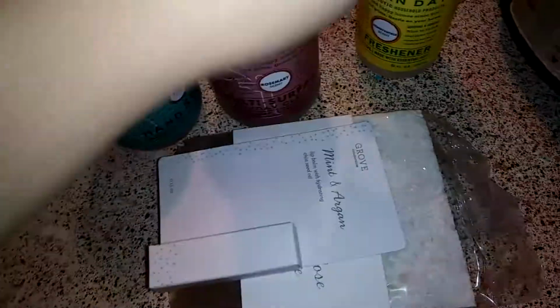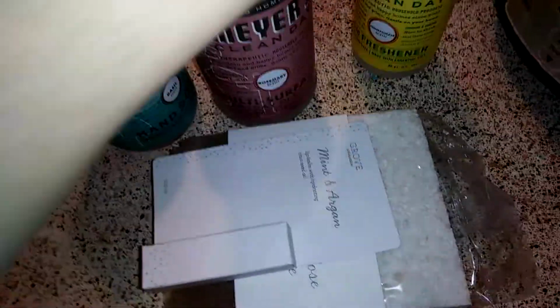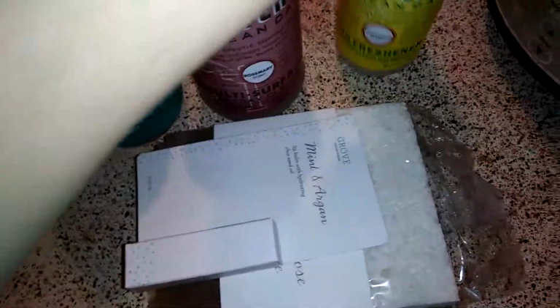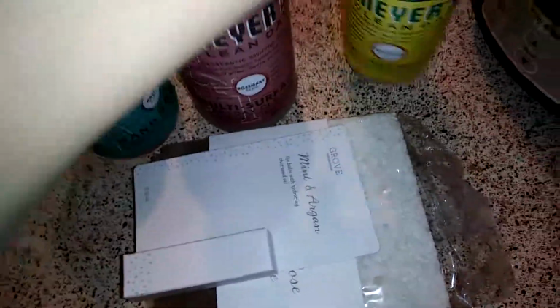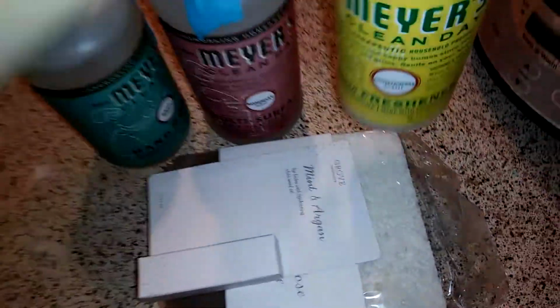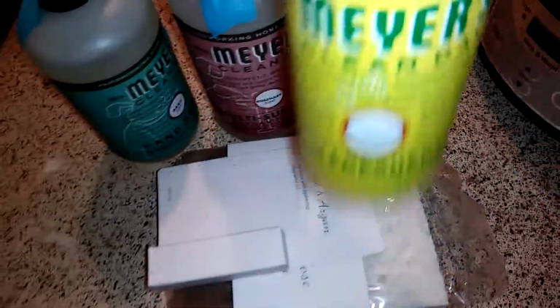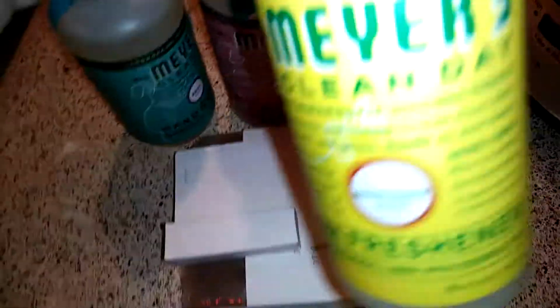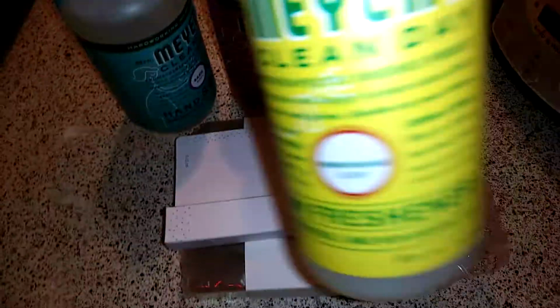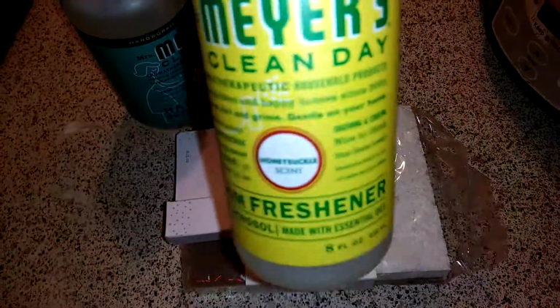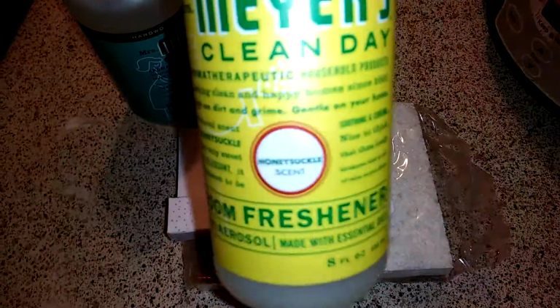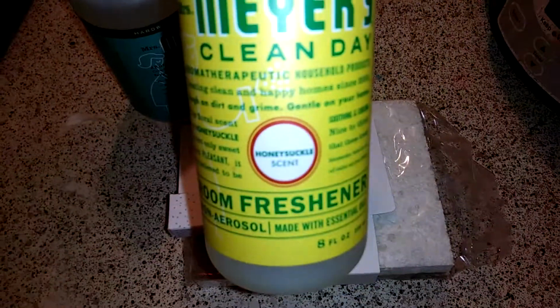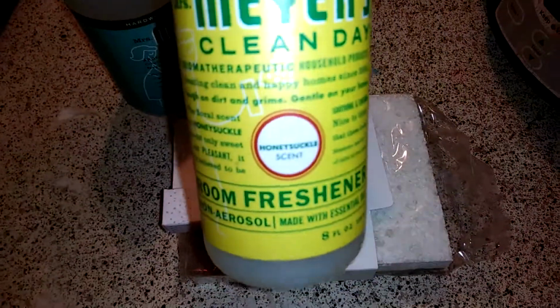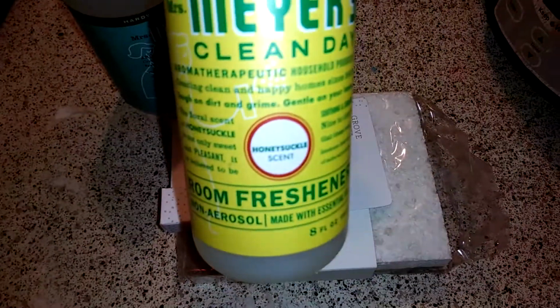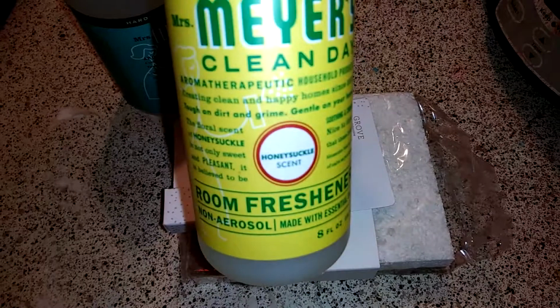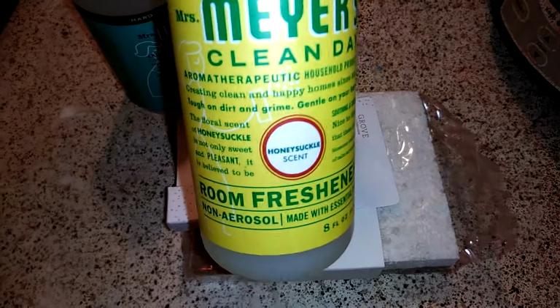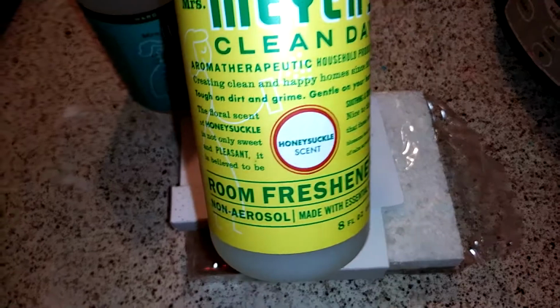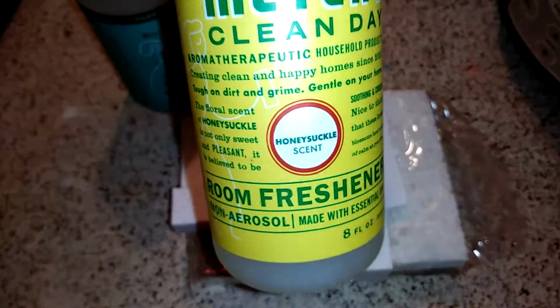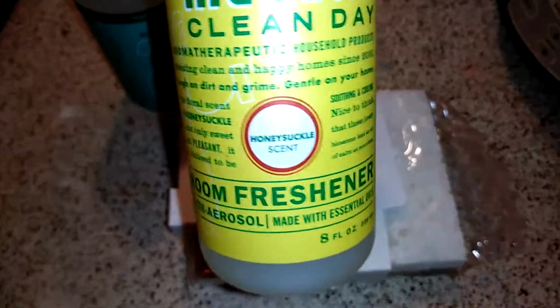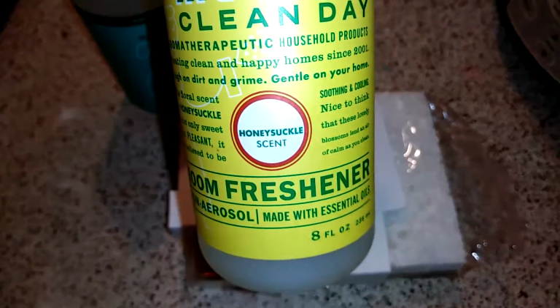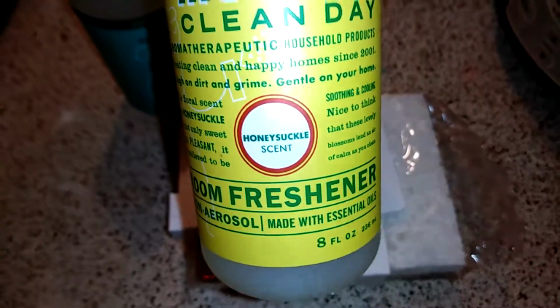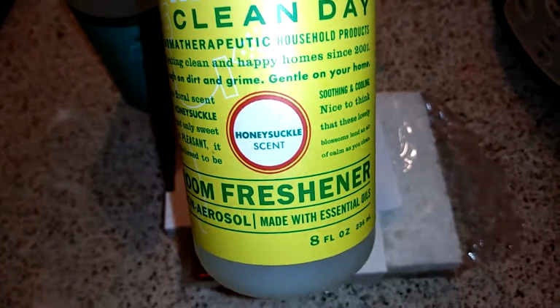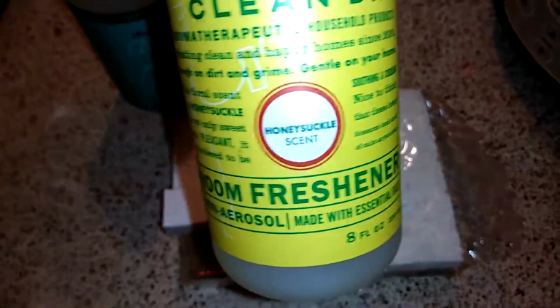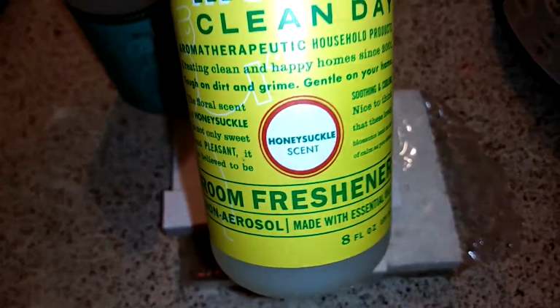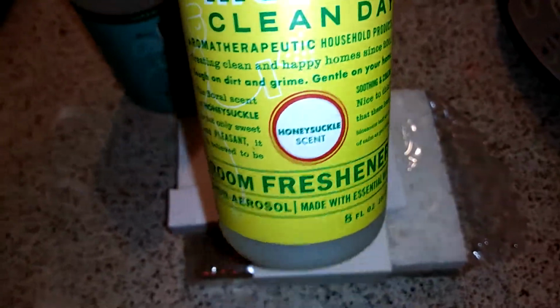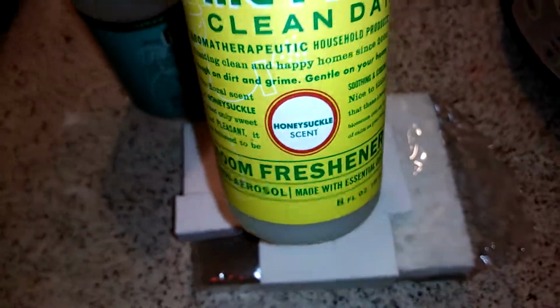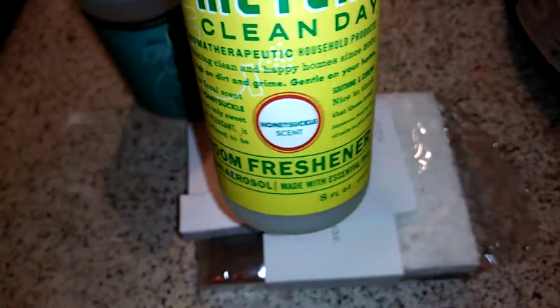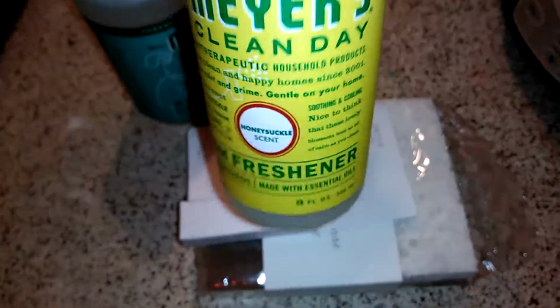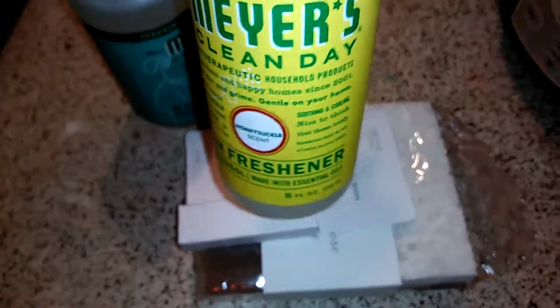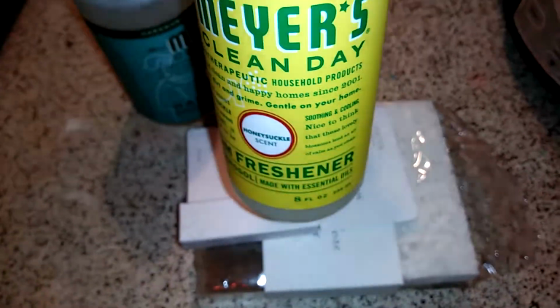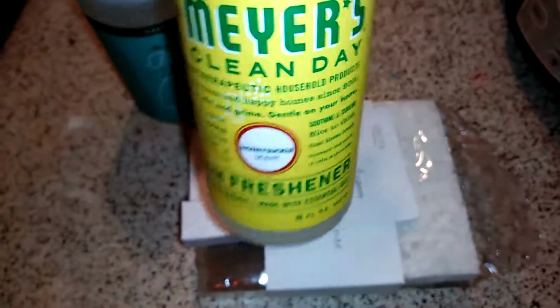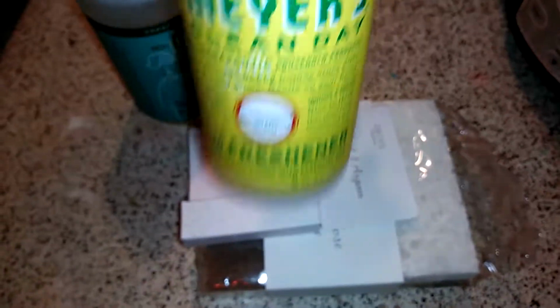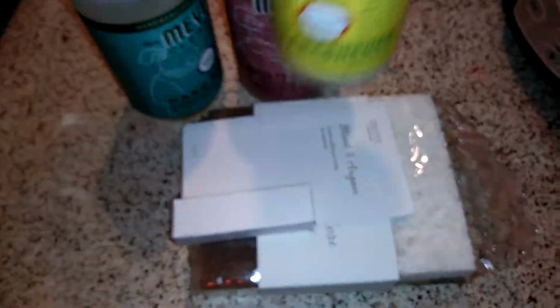The next thing I got, which is new, is this room freshener in the honeysuckle scent. I thought I'd give it a try.